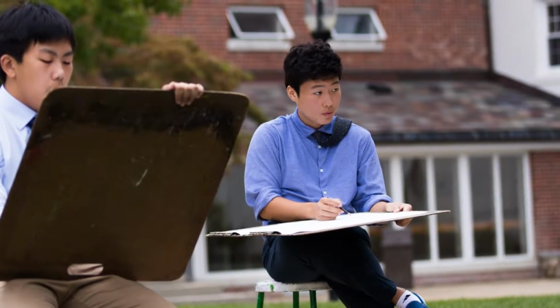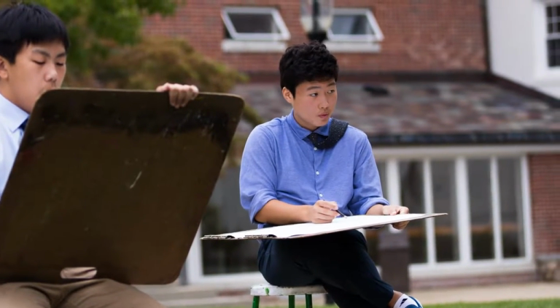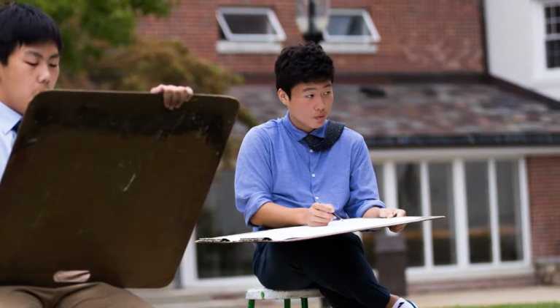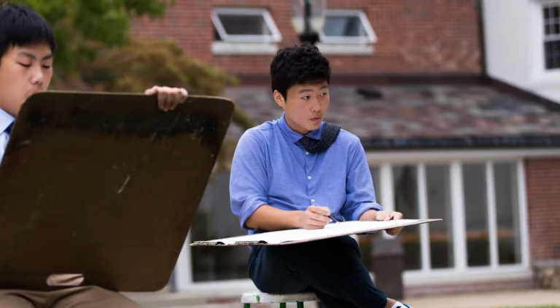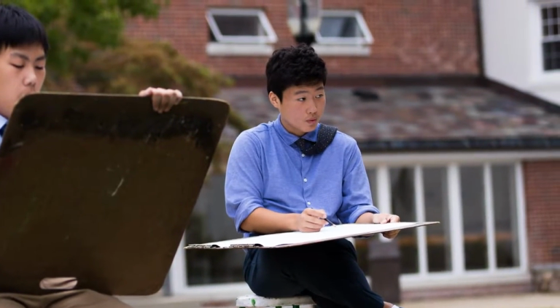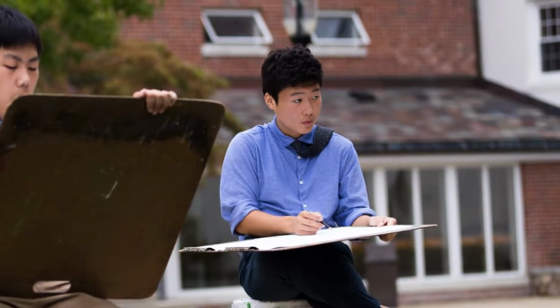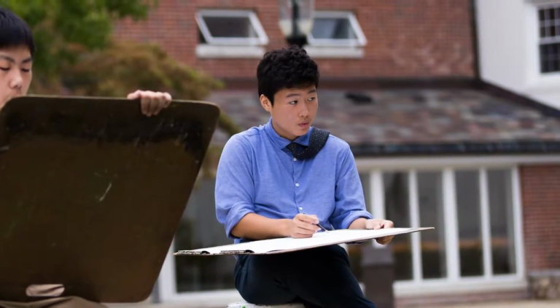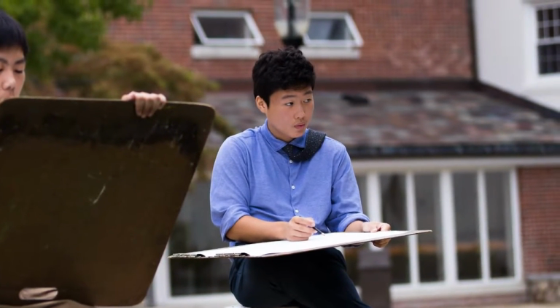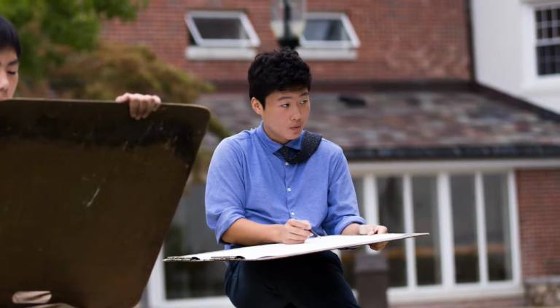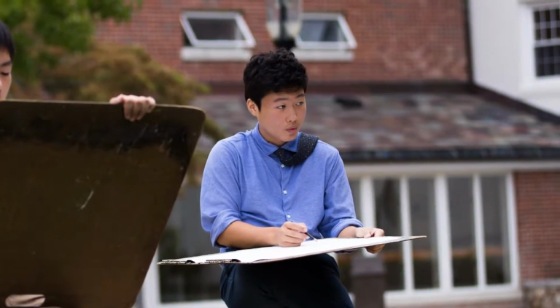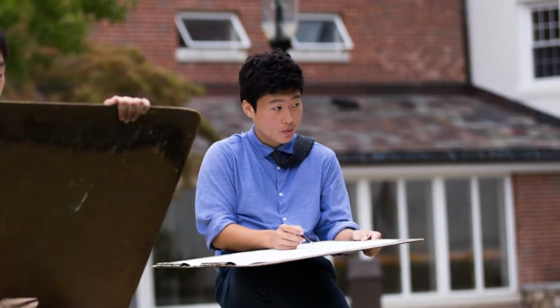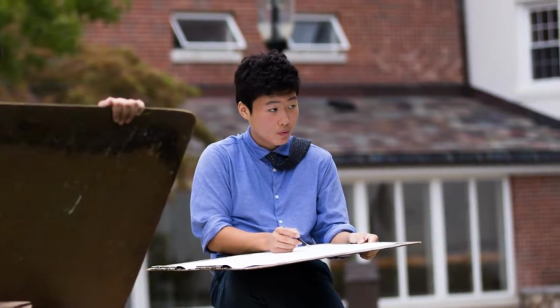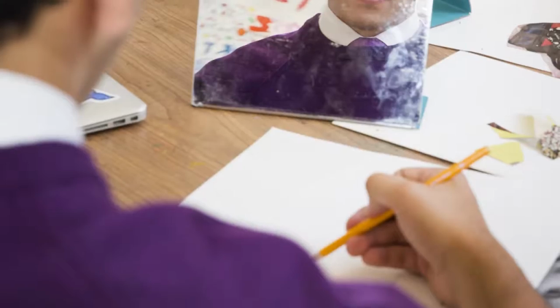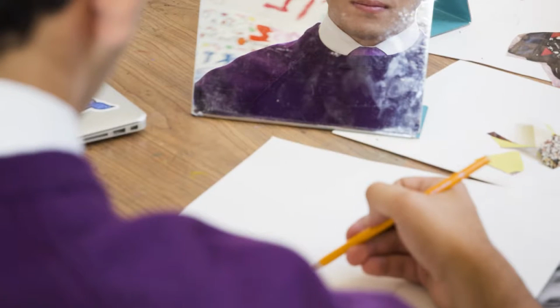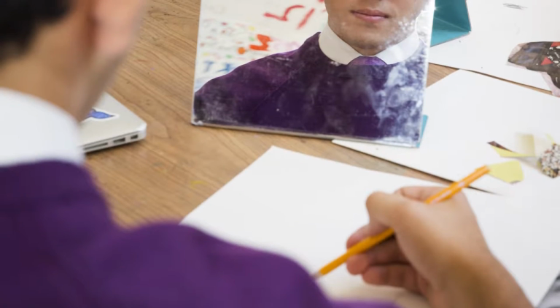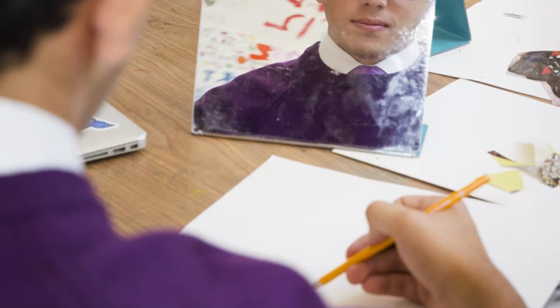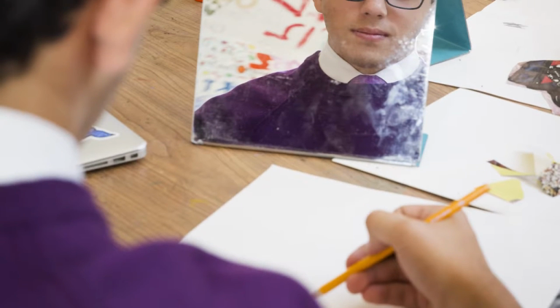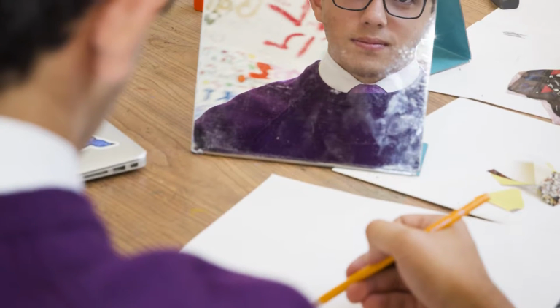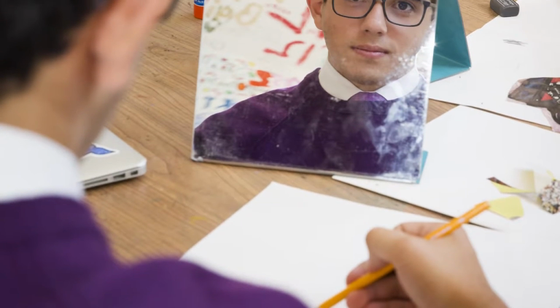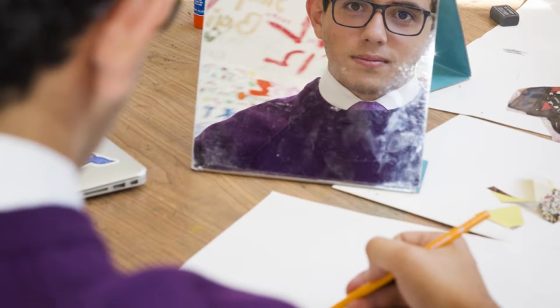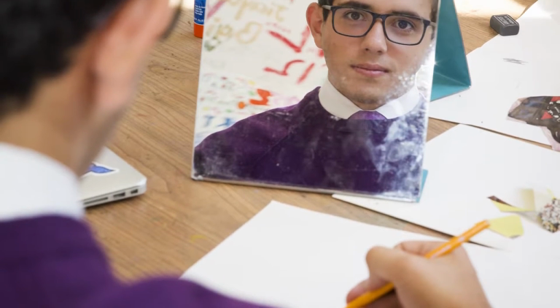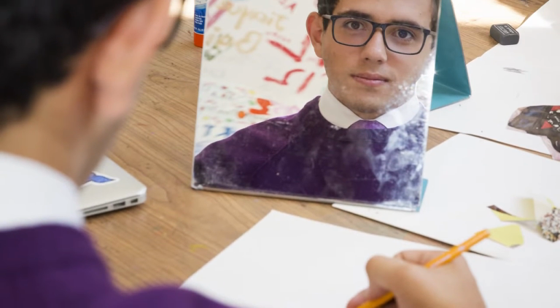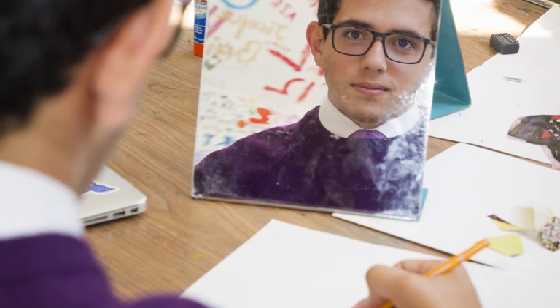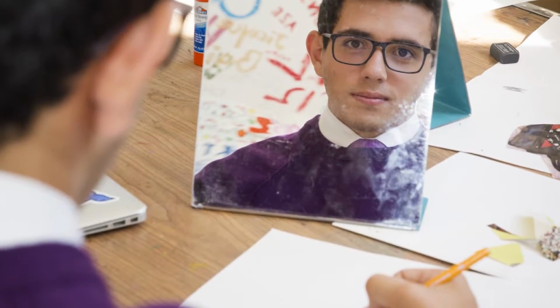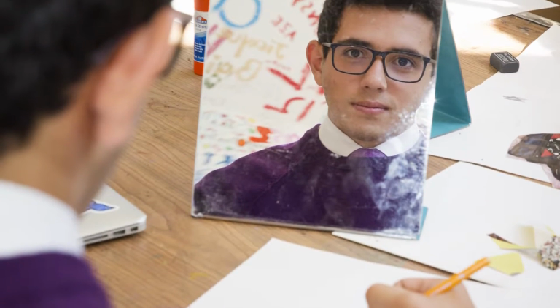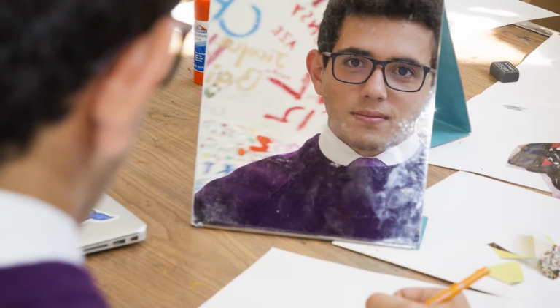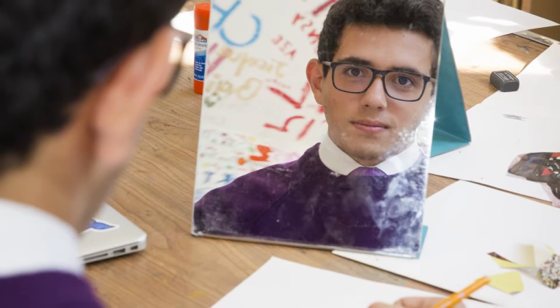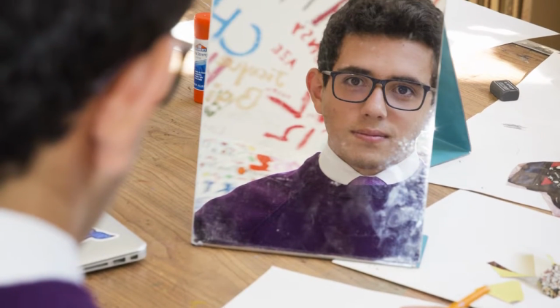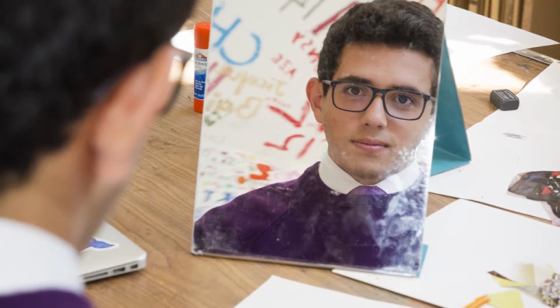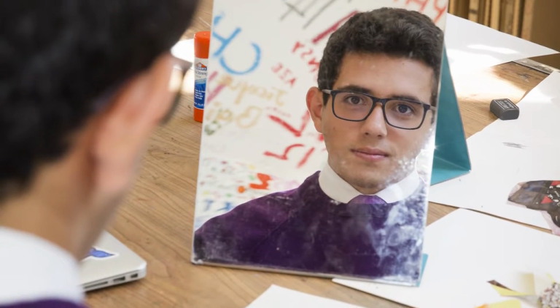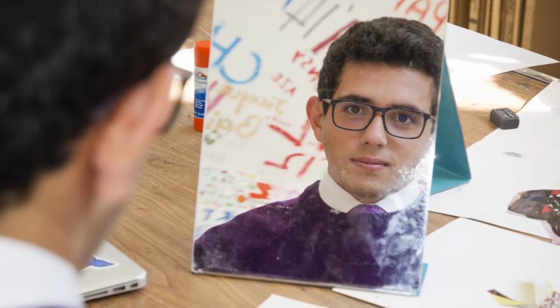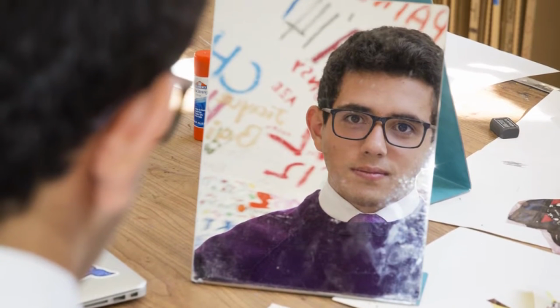We offer everything from ceramics, painting, and printmaking to two-dimensional work. It's a very rich program.